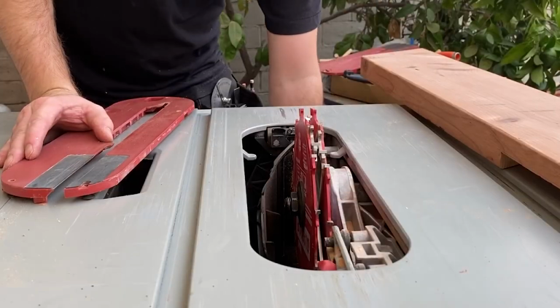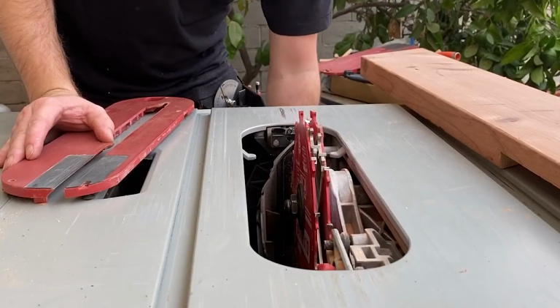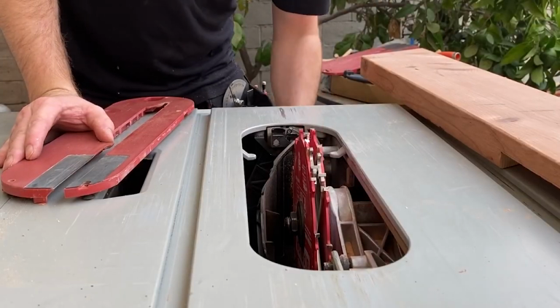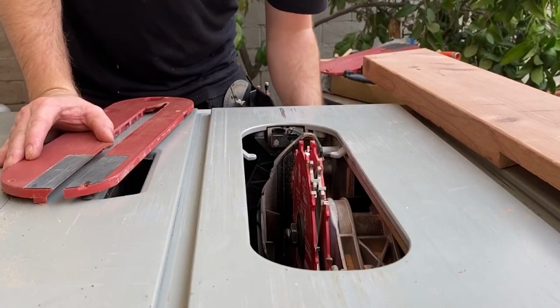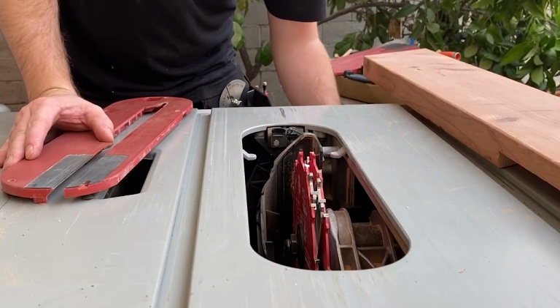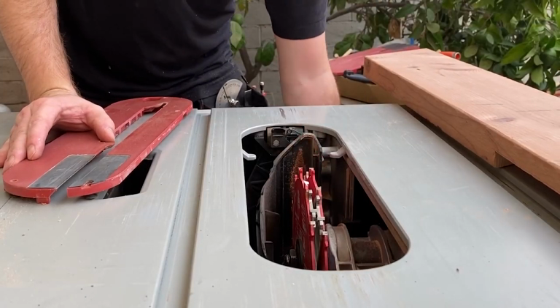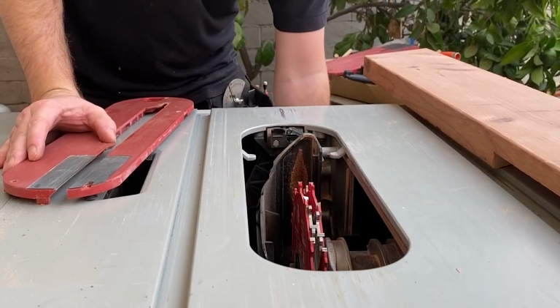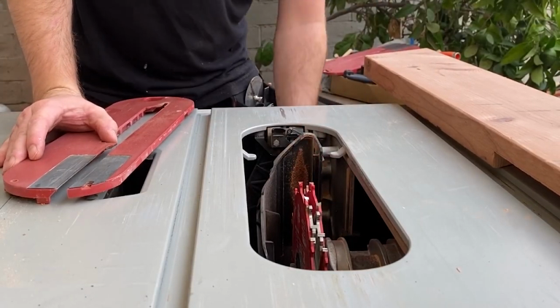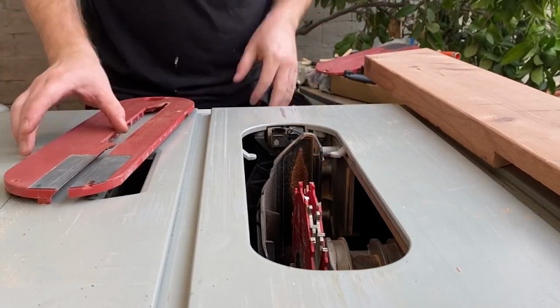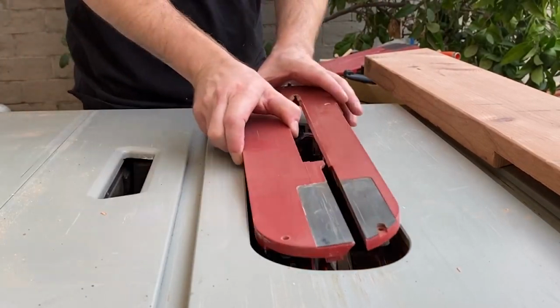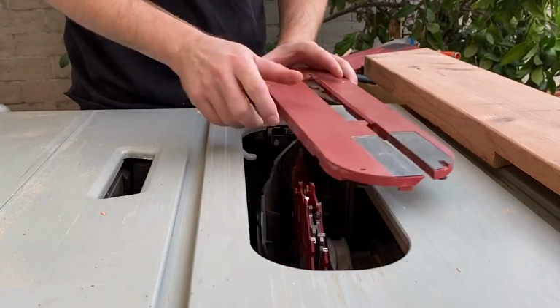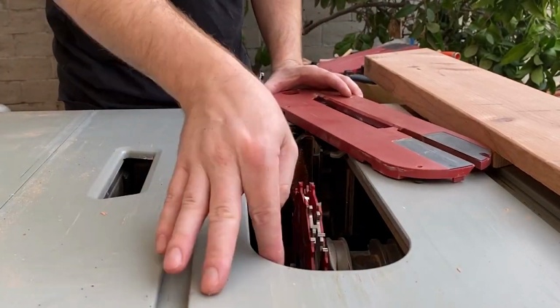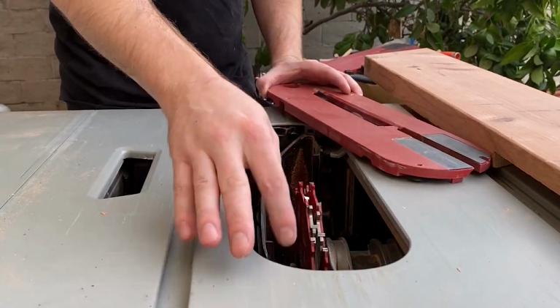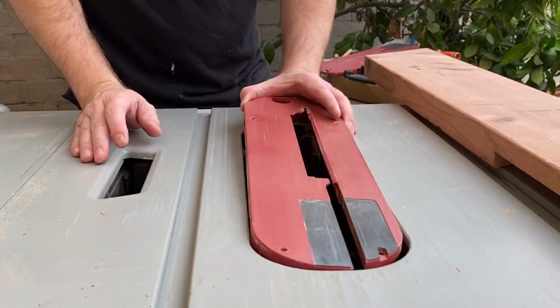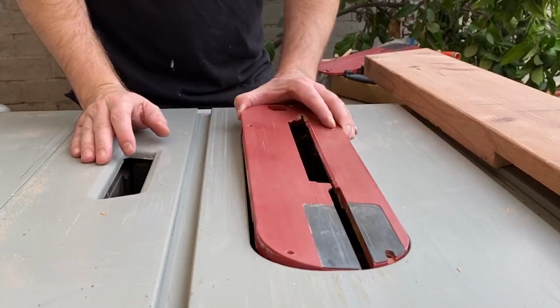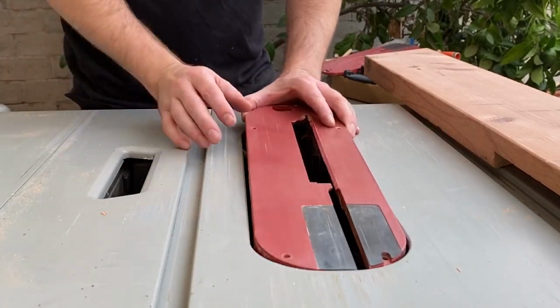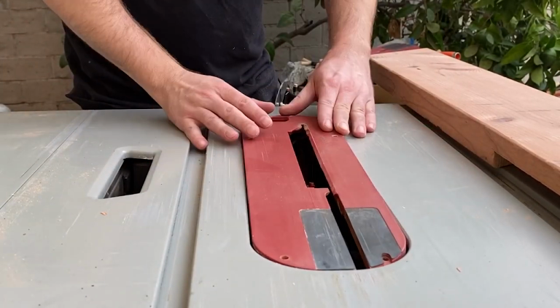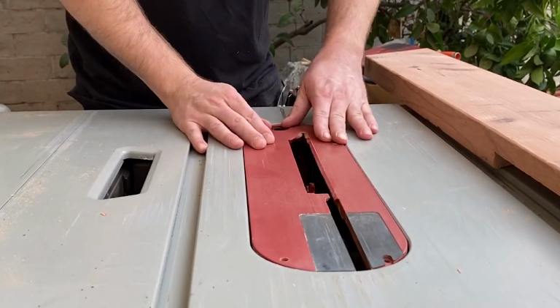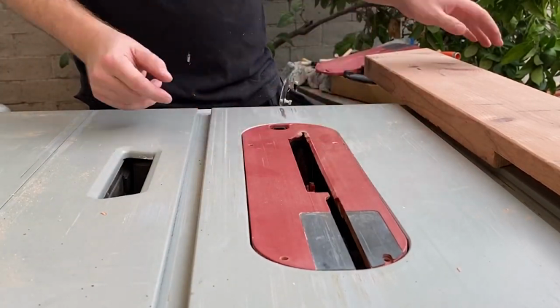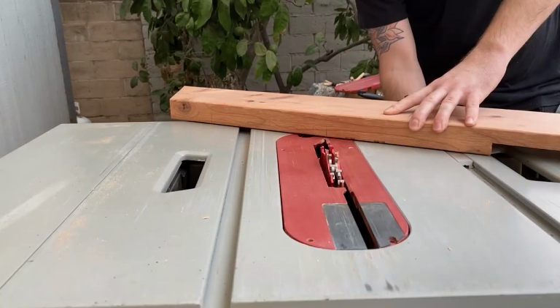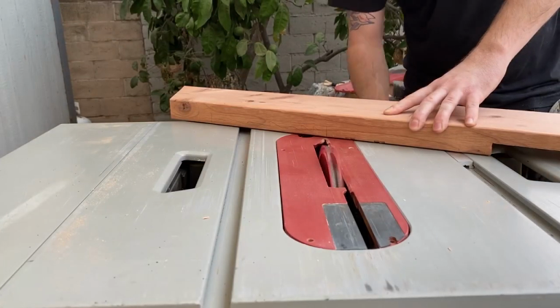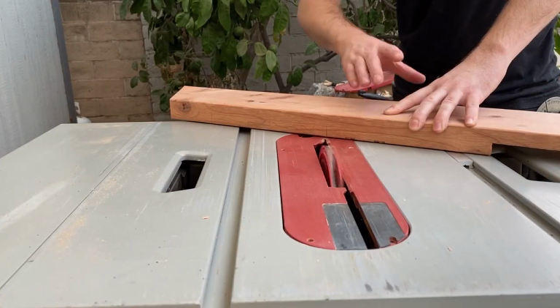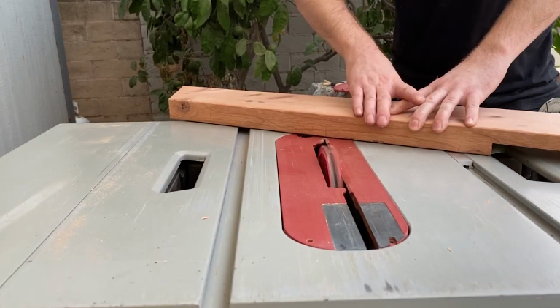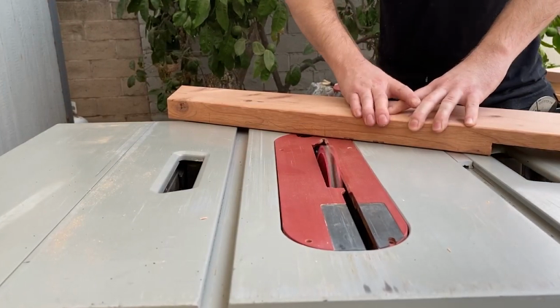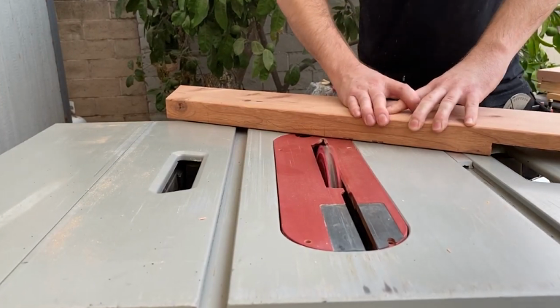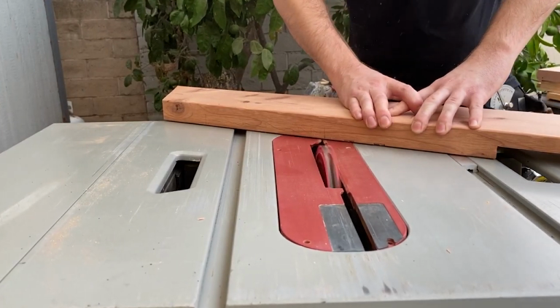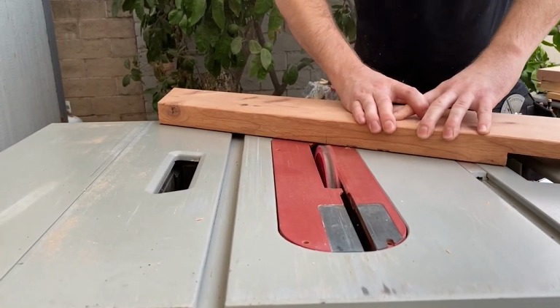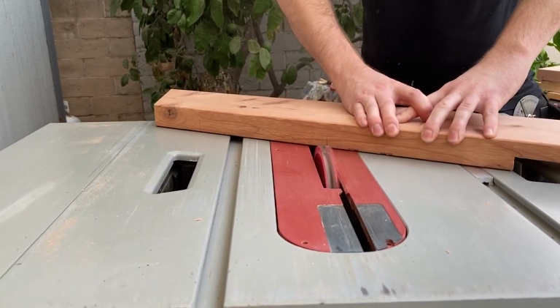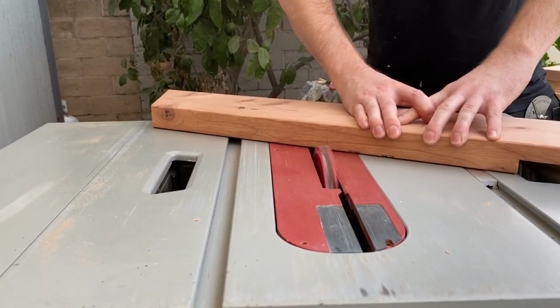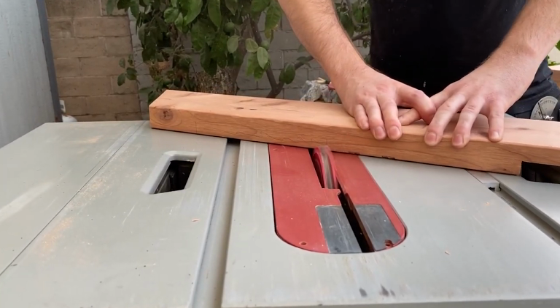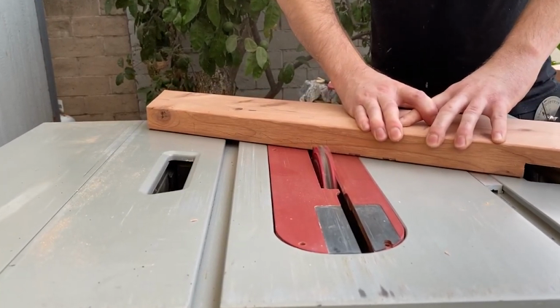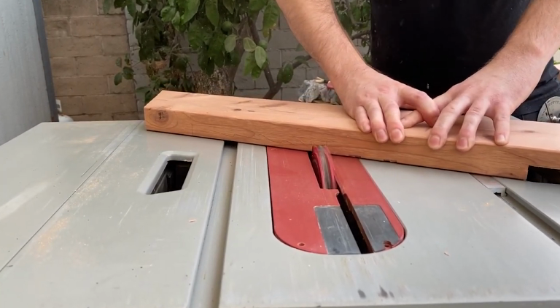For the other dados, I used a dado stack. This is a lot faster, but I wanted to show both methods.